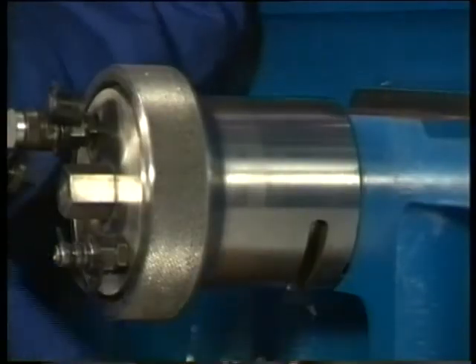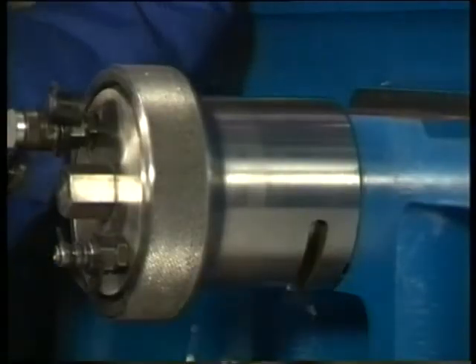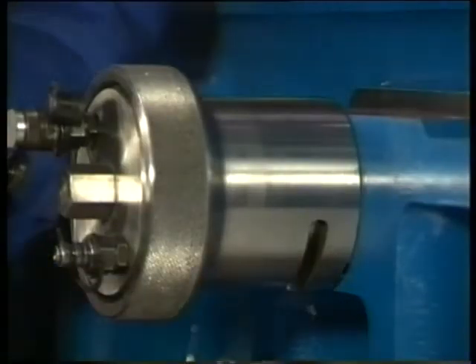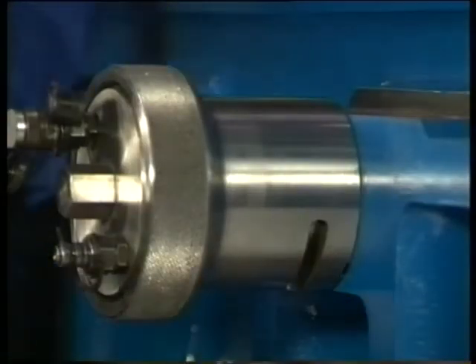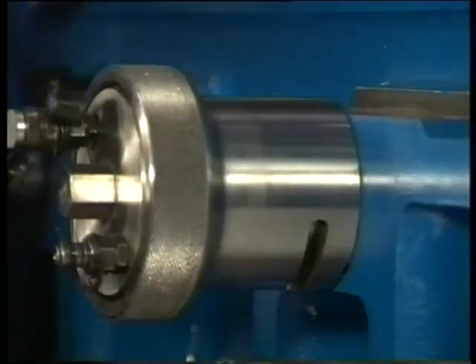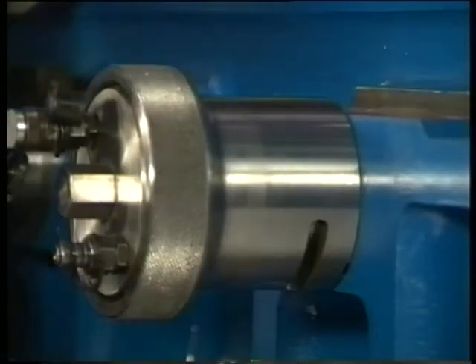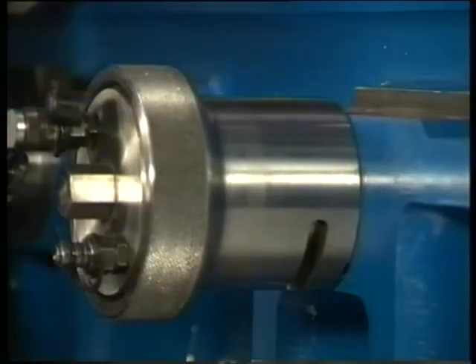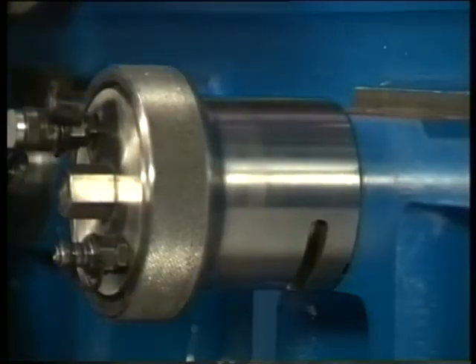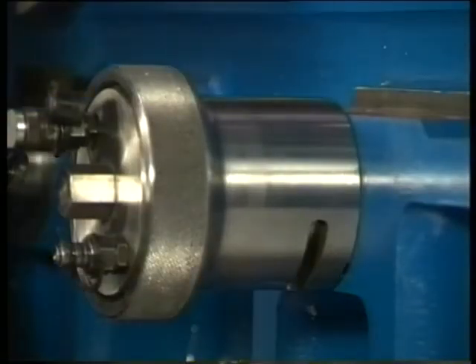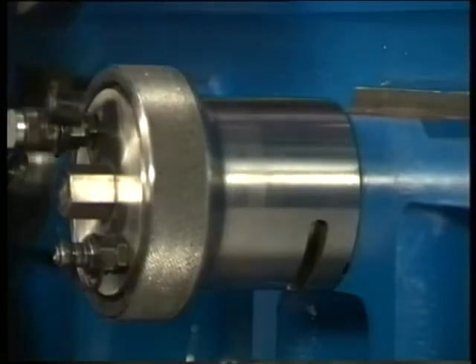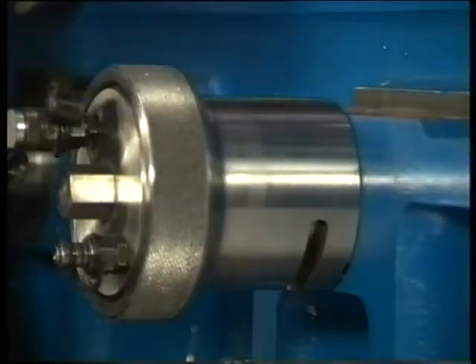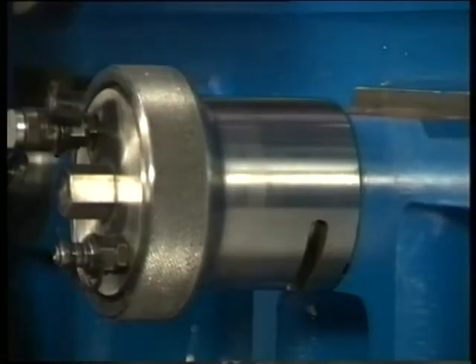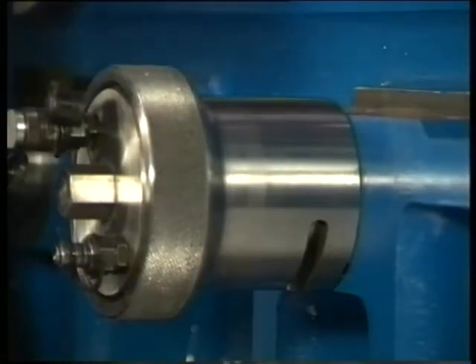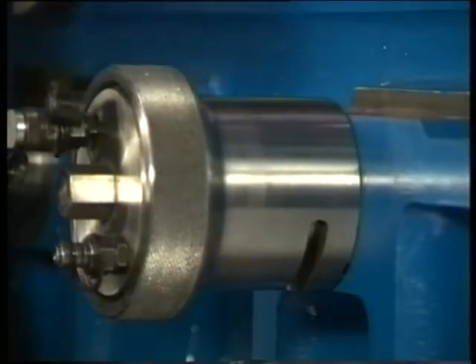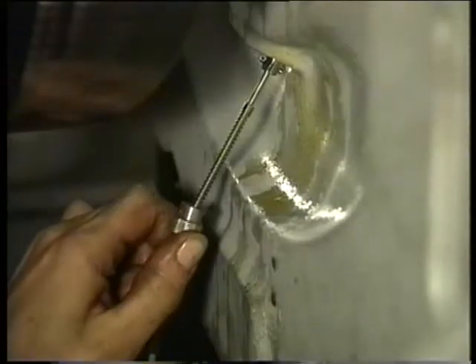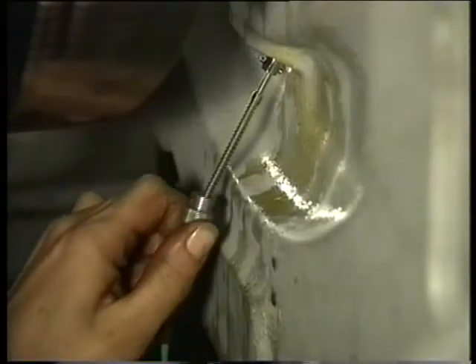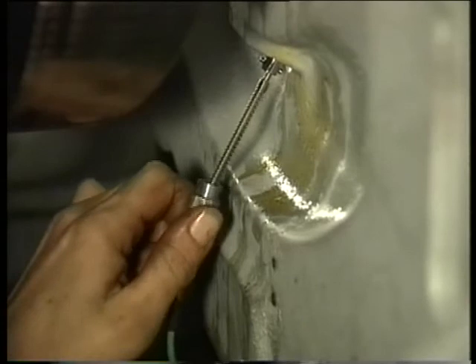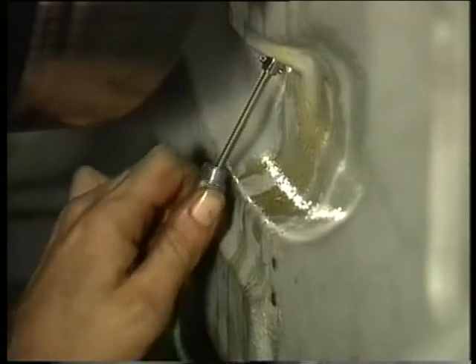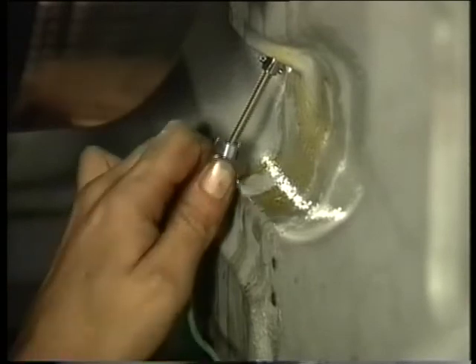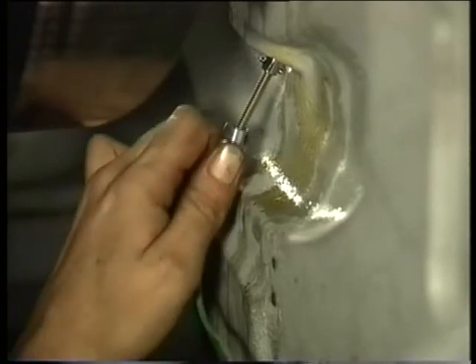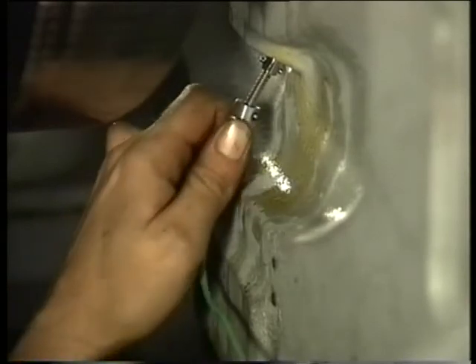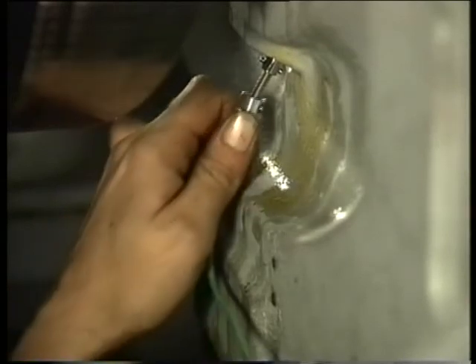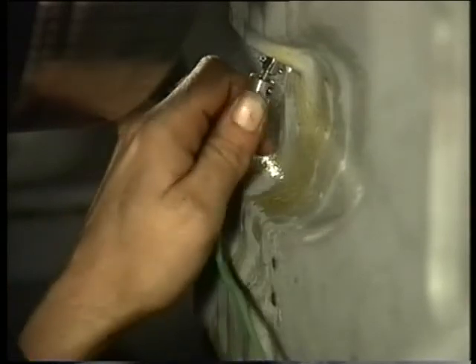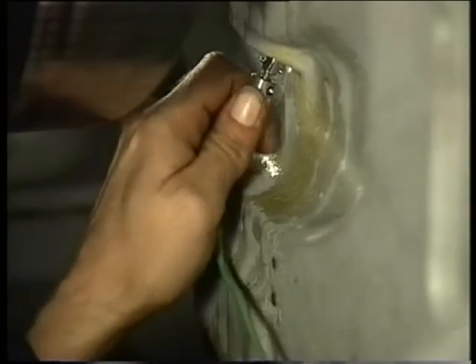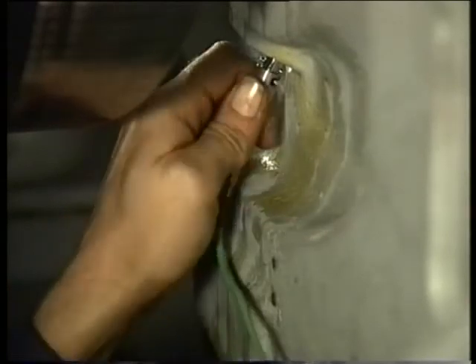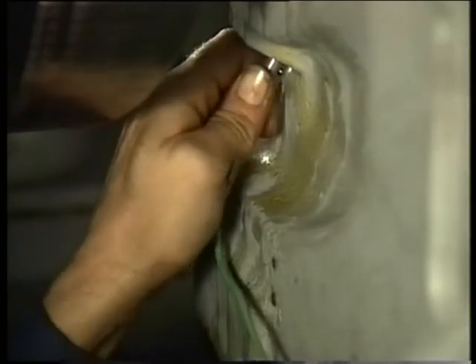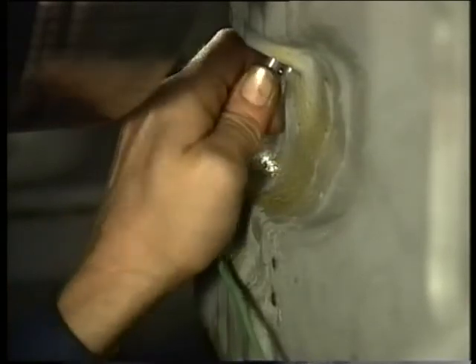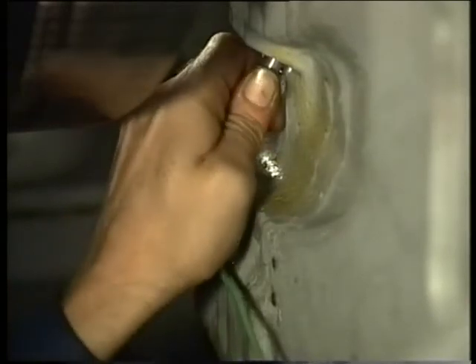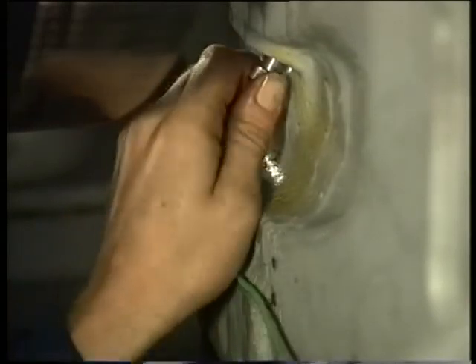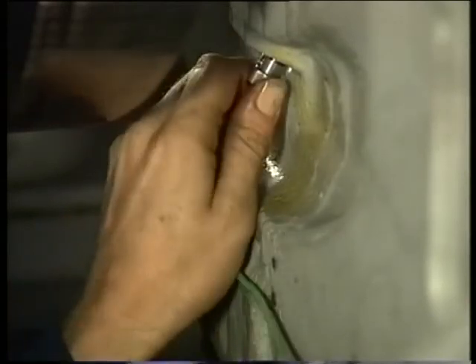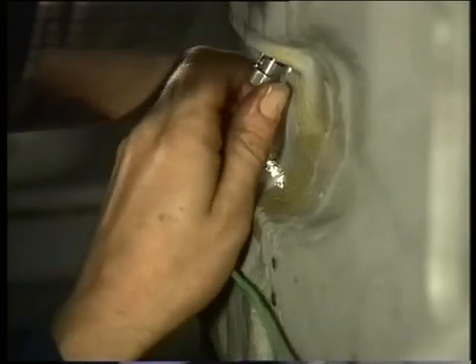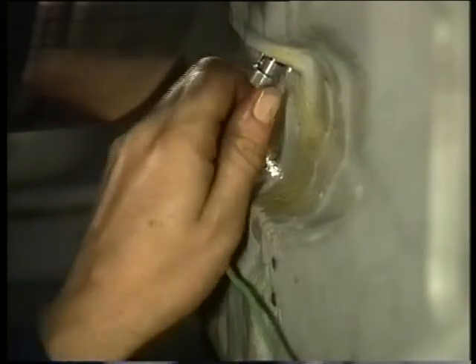Finally, mount the thermocouple and check the bearing clearance, and make sure no loose items are left behind in the engine.